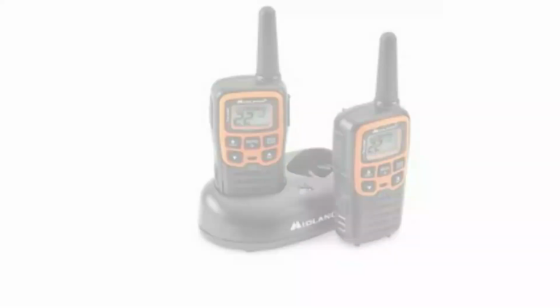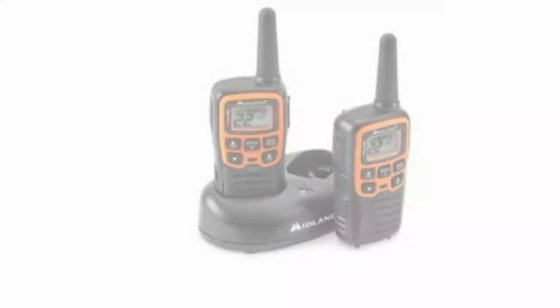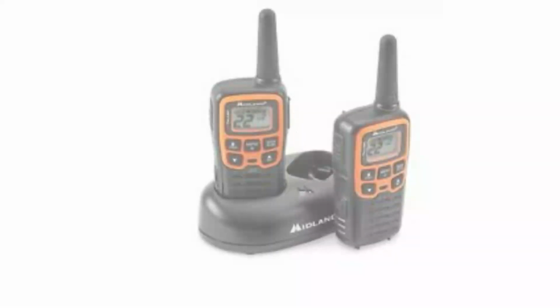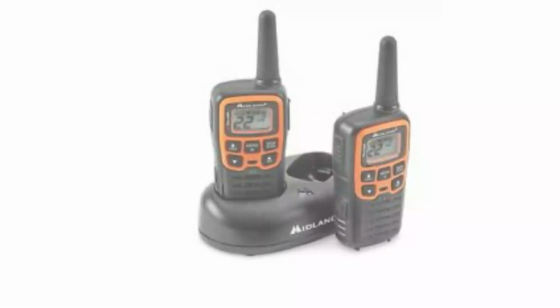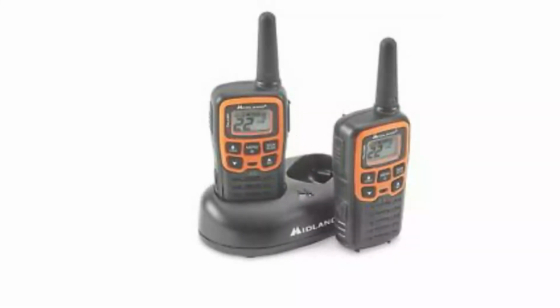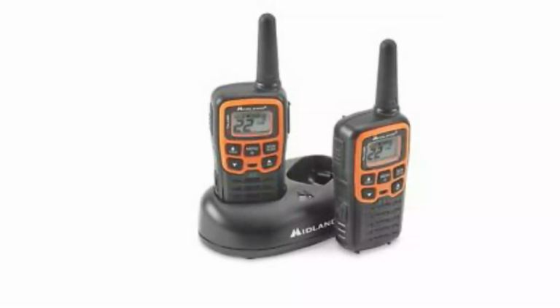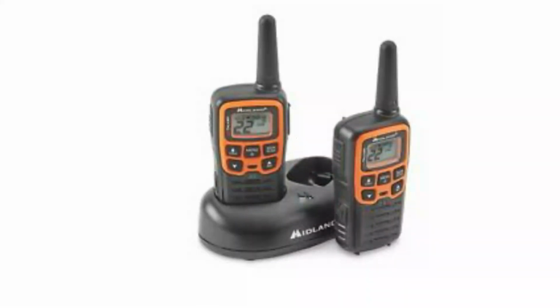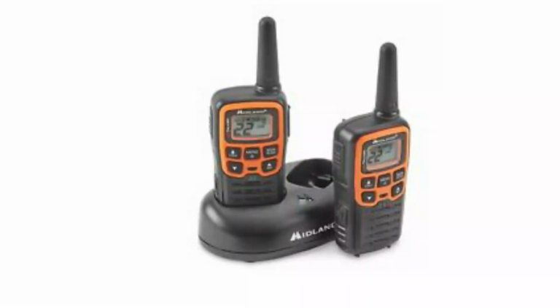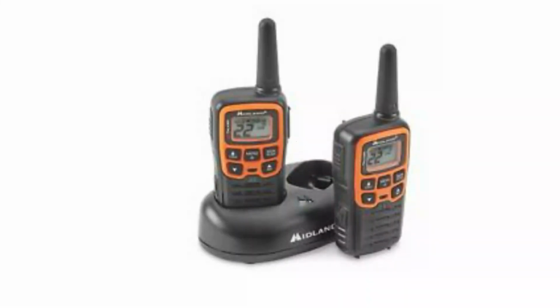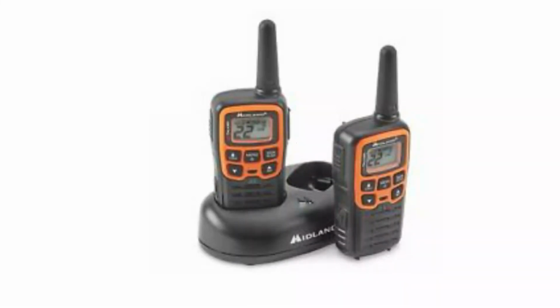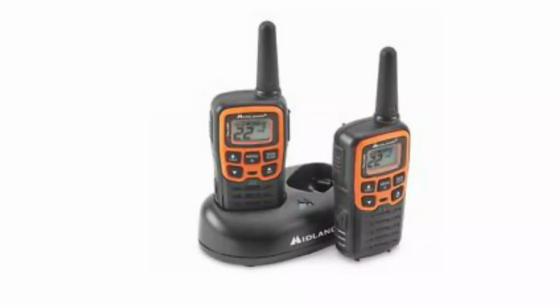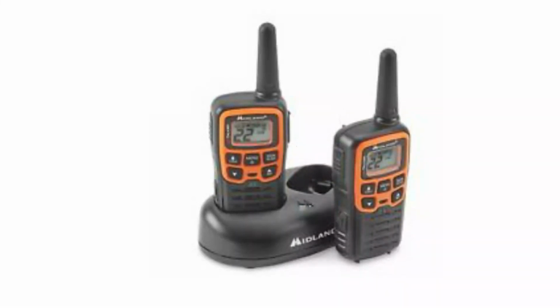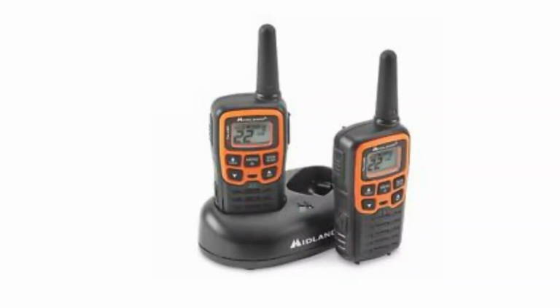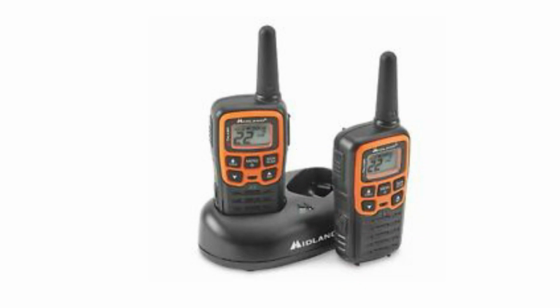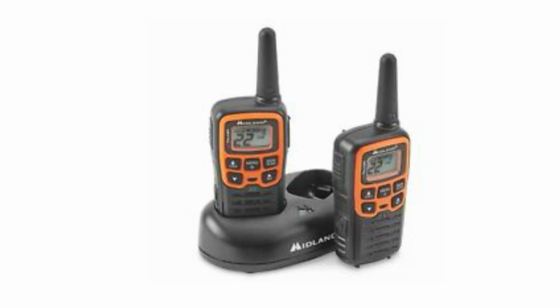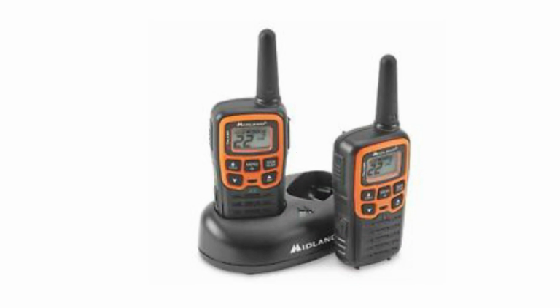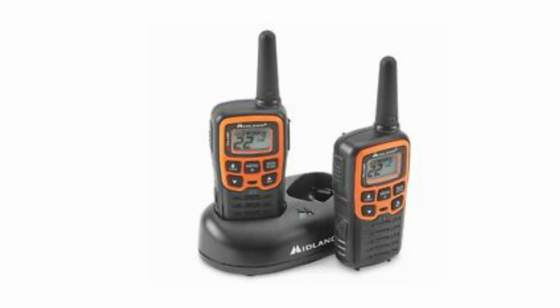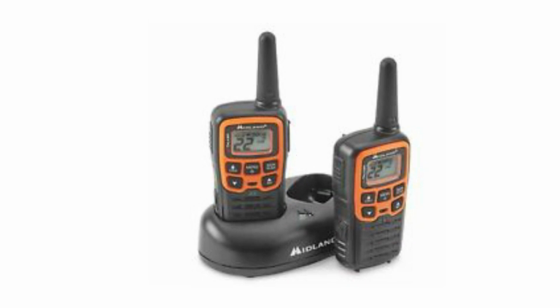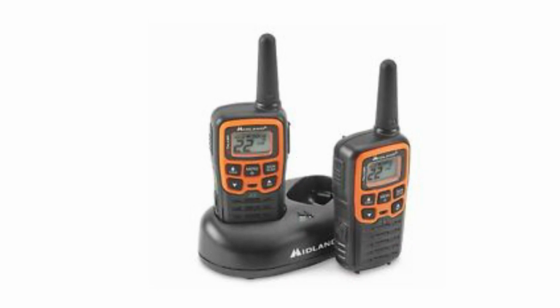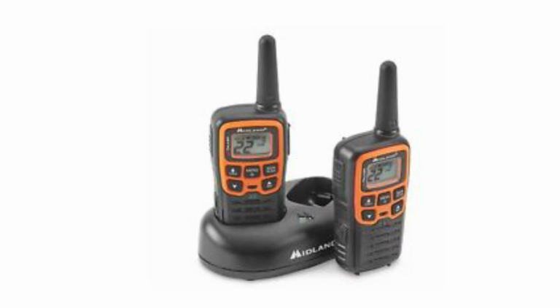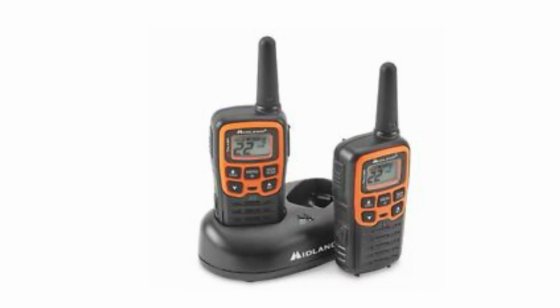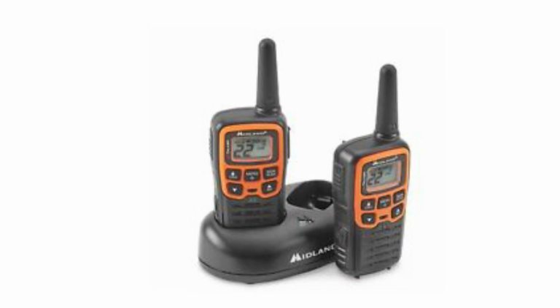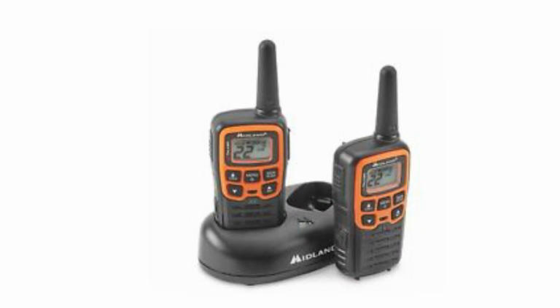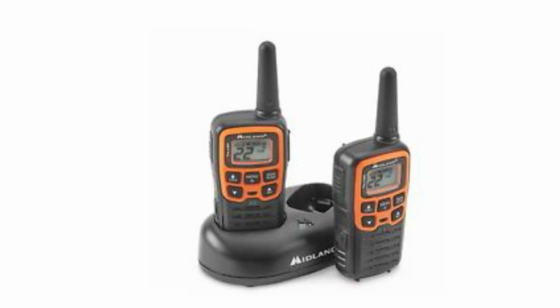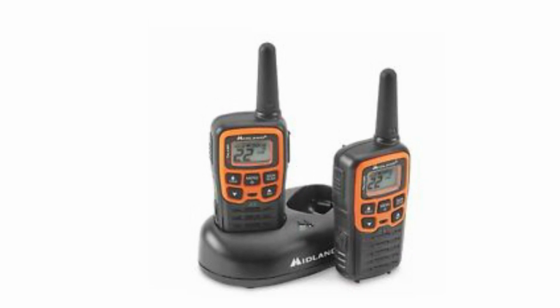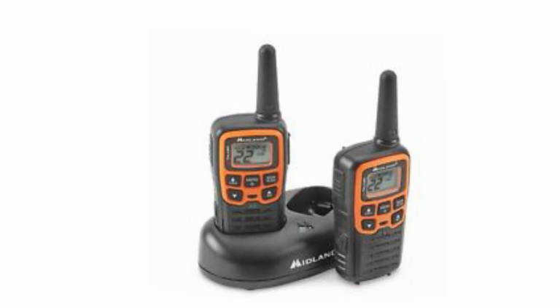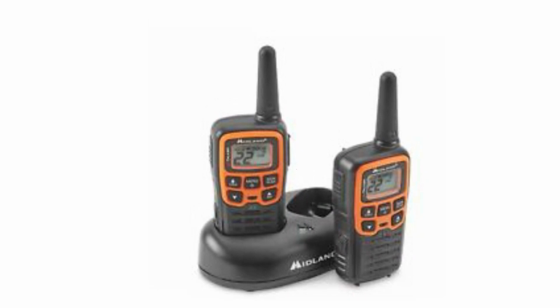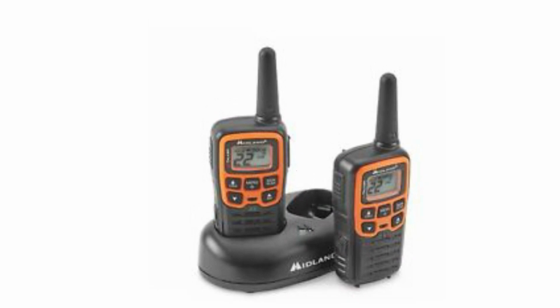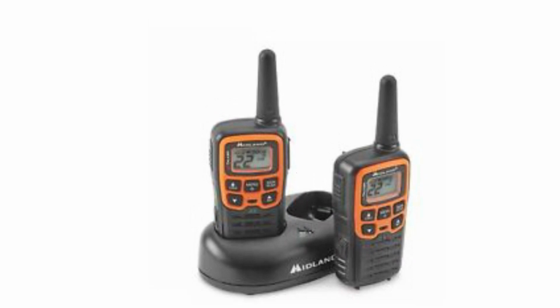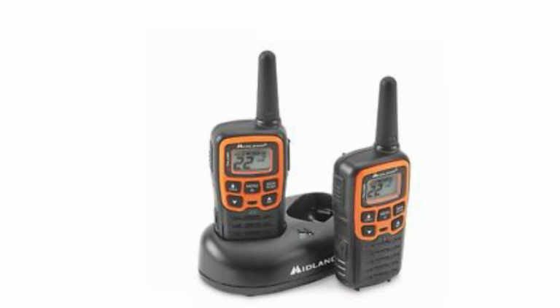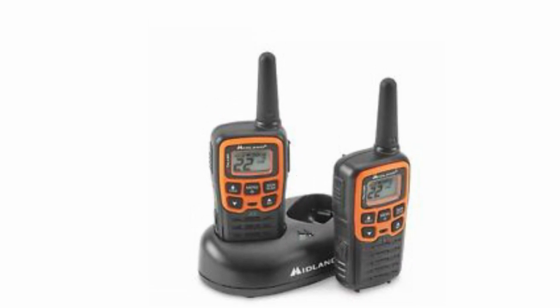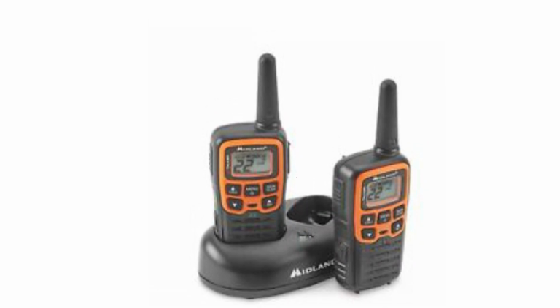With all of these features, it's no wonder that the Midland walkie-talkie is one of the best two-way radios for survival.